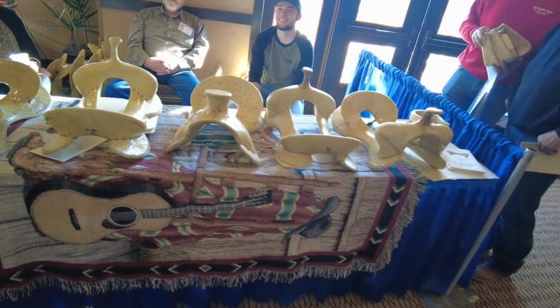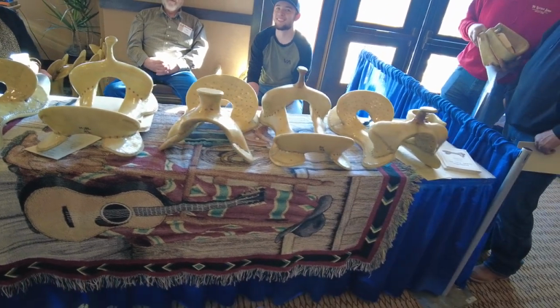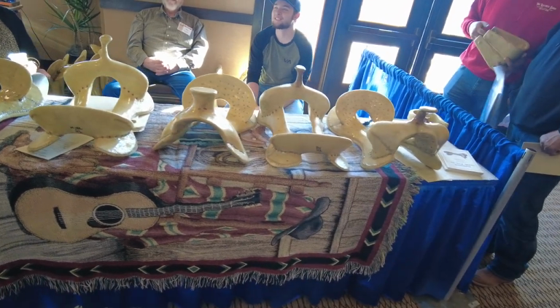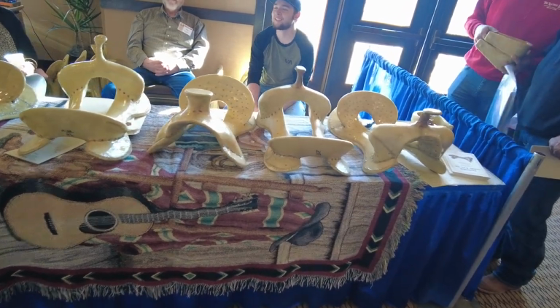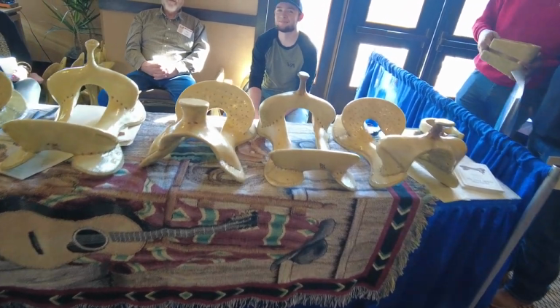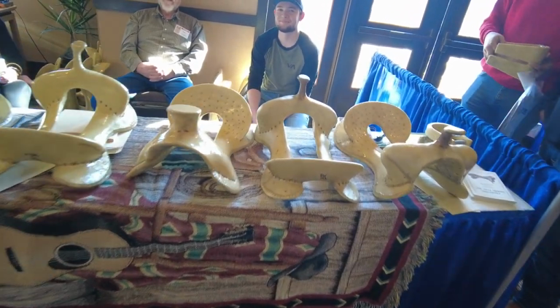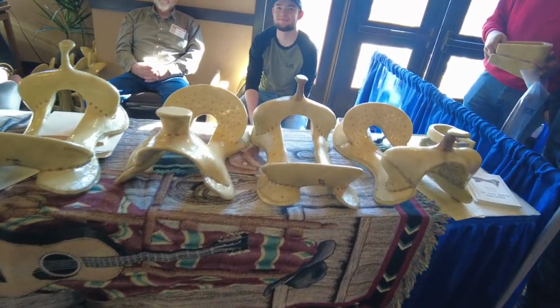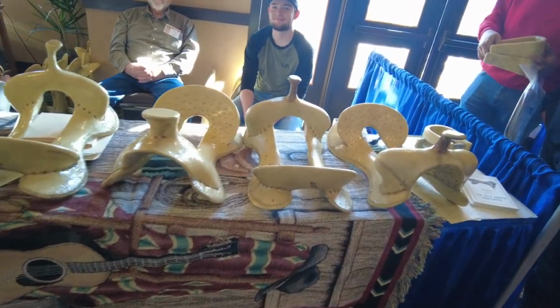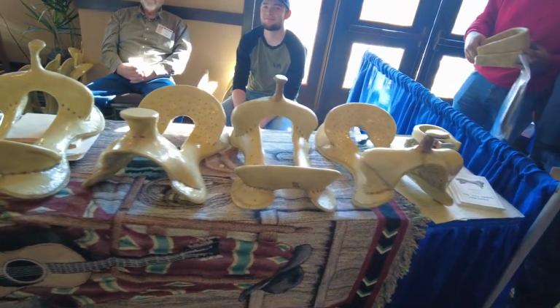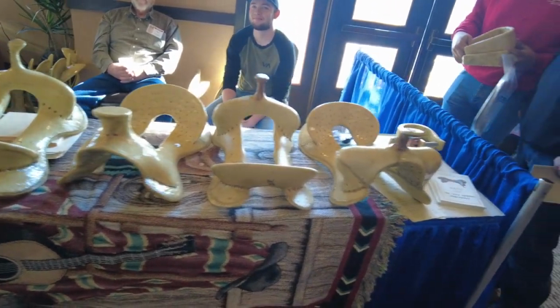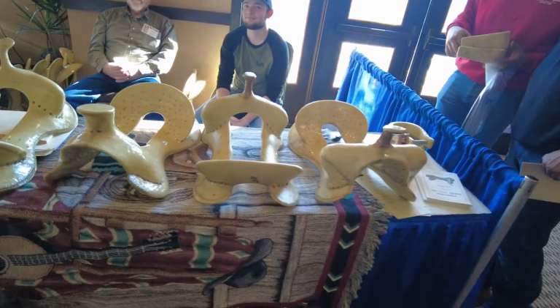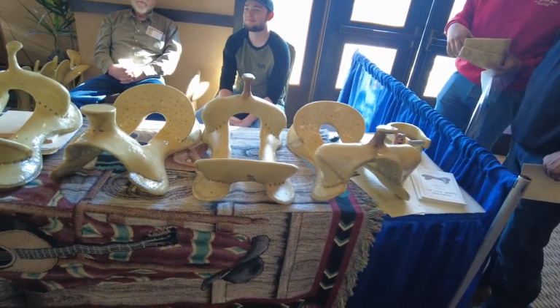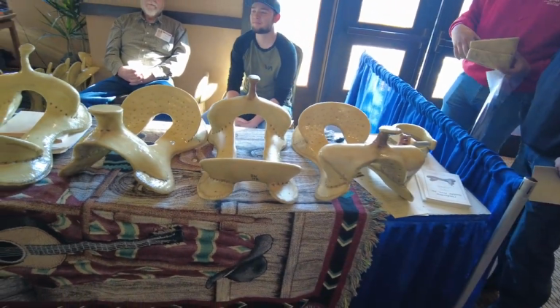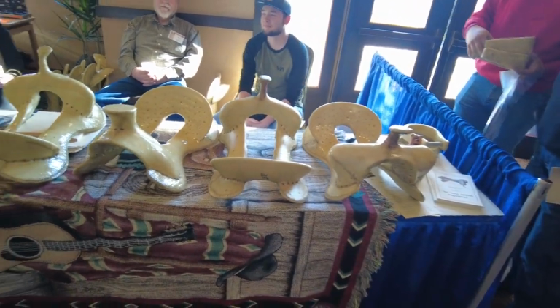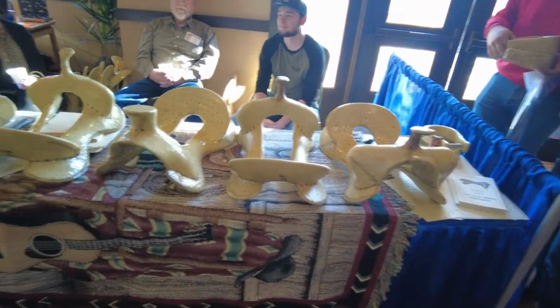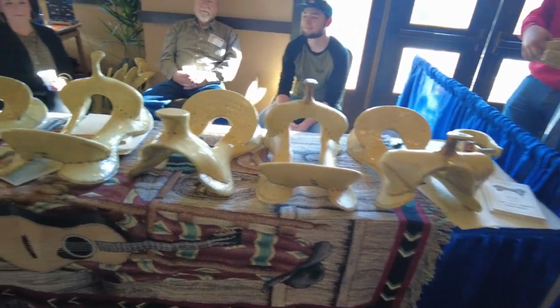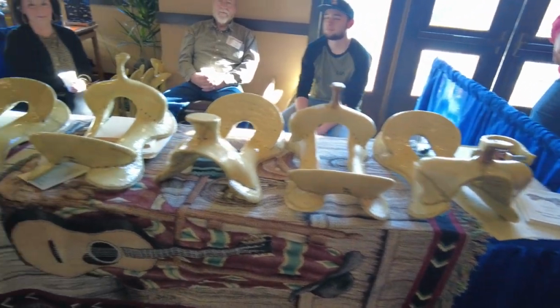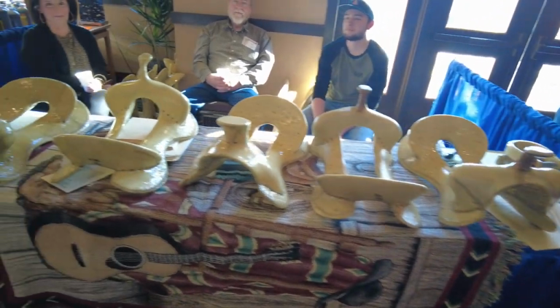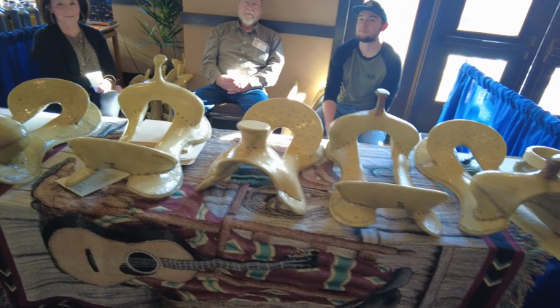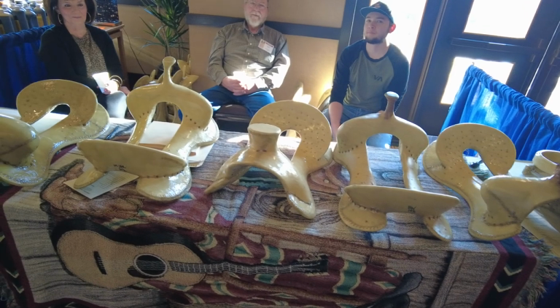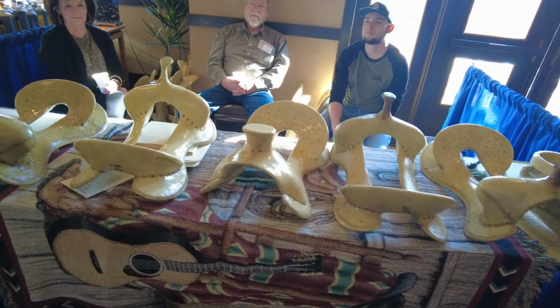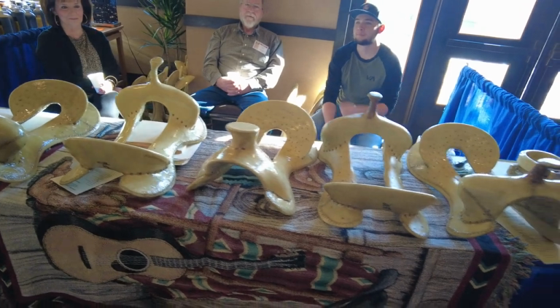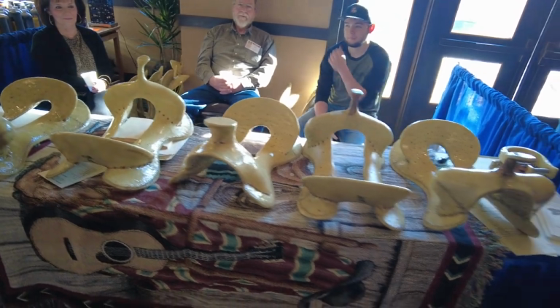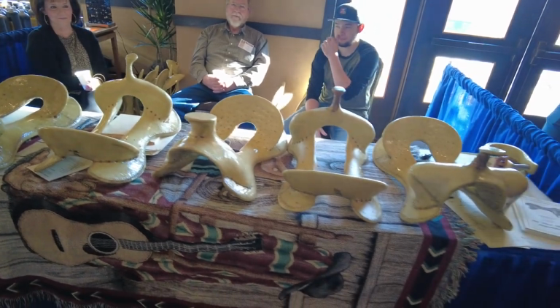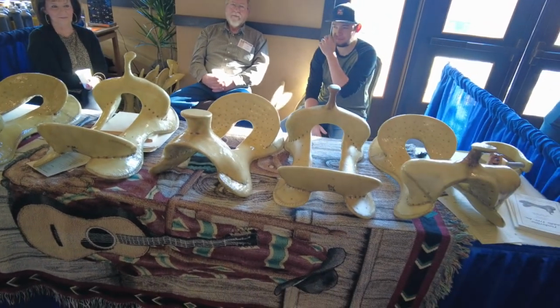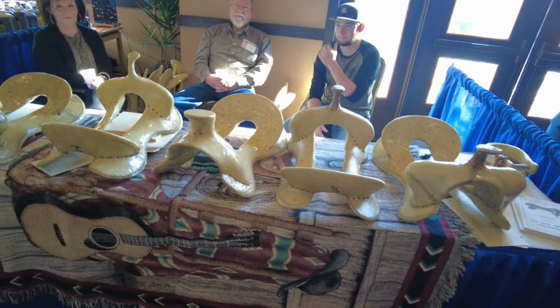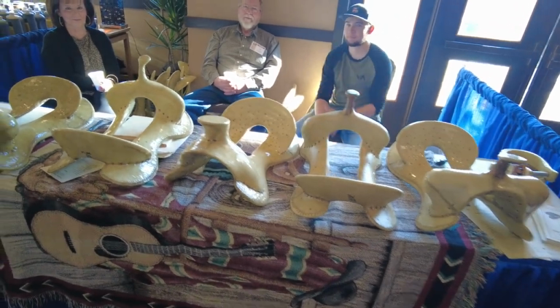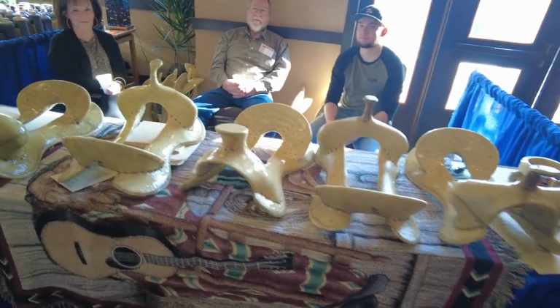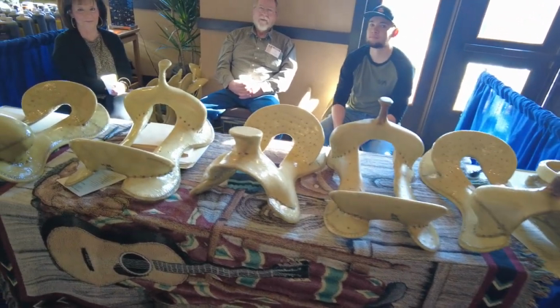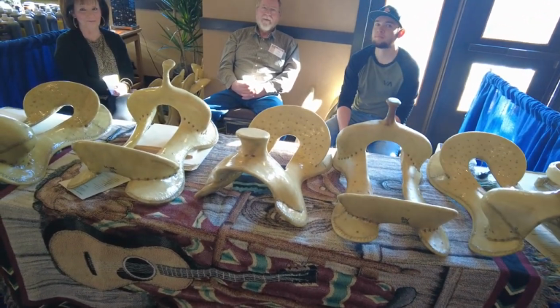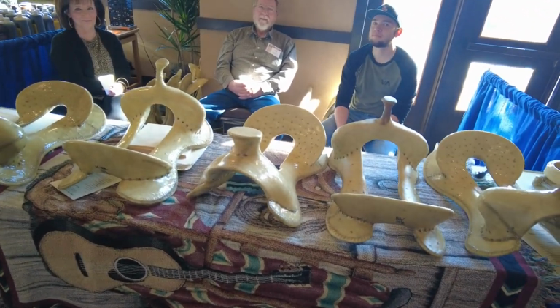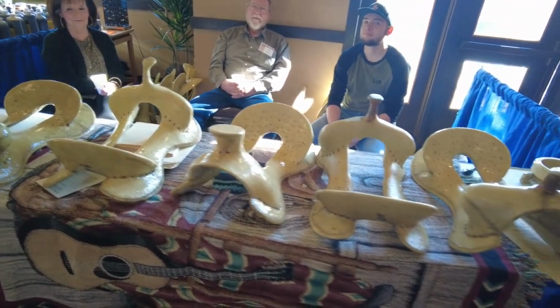This is the Timberline Saddle Tree Company. They have a booth here every year. I don't do saddles but those look like good trees to me.